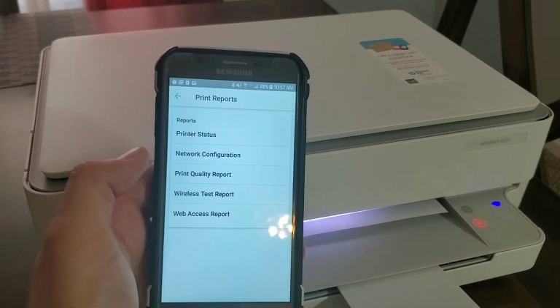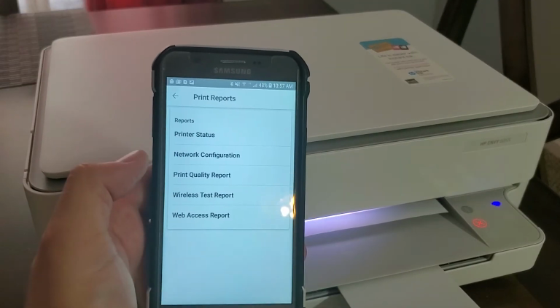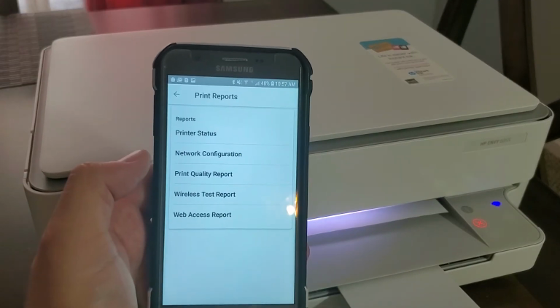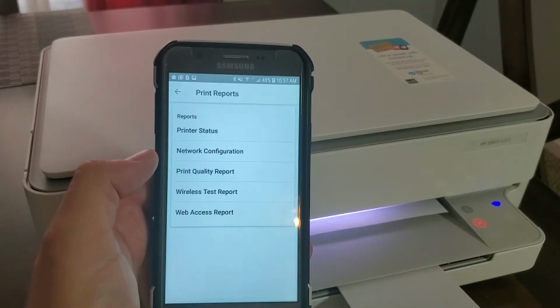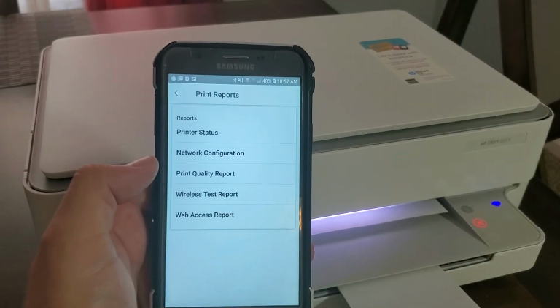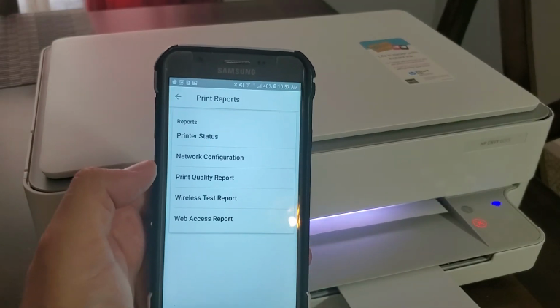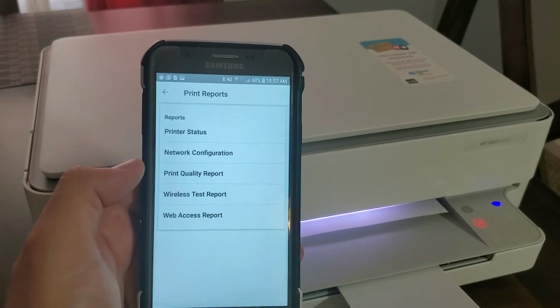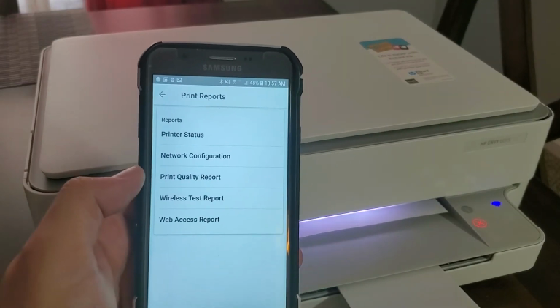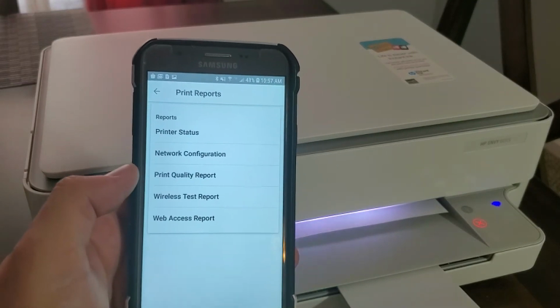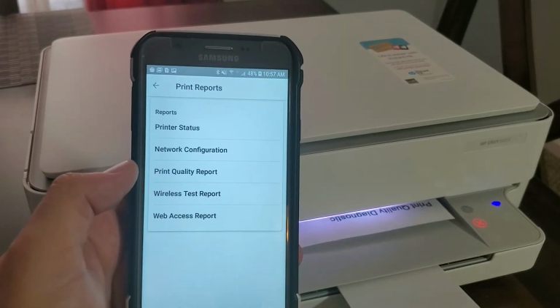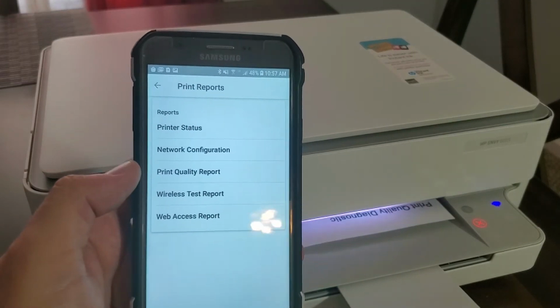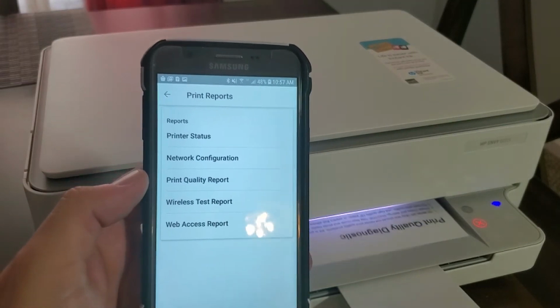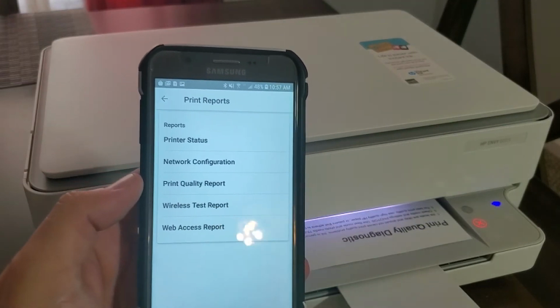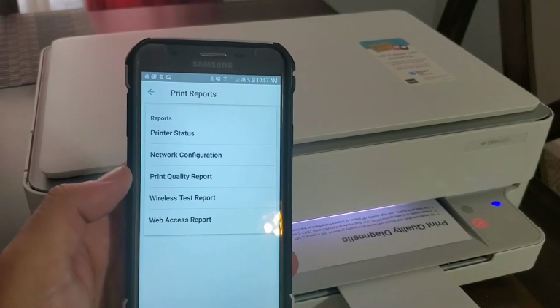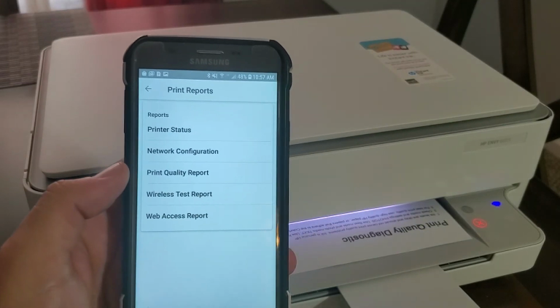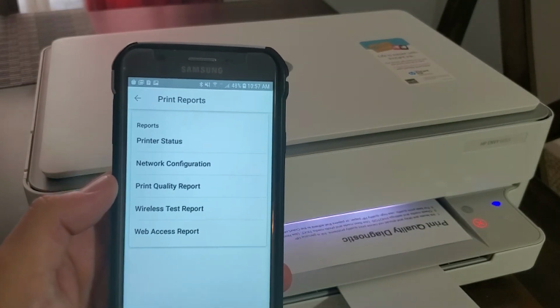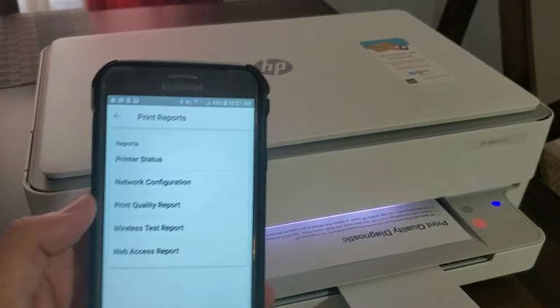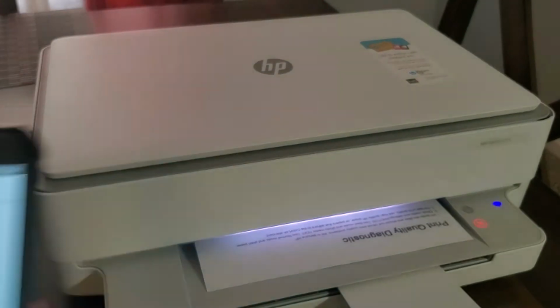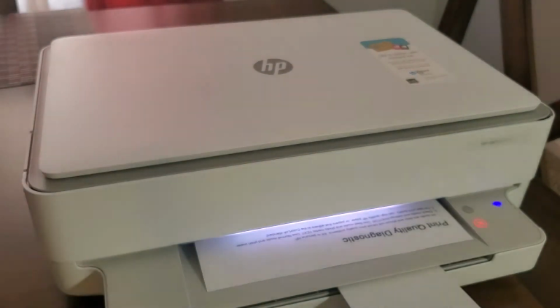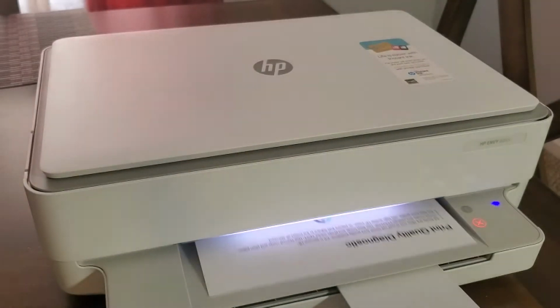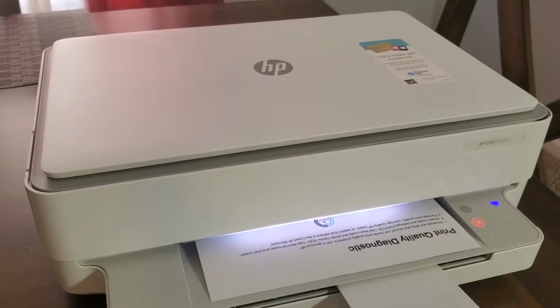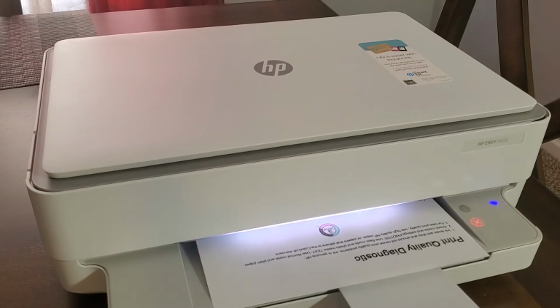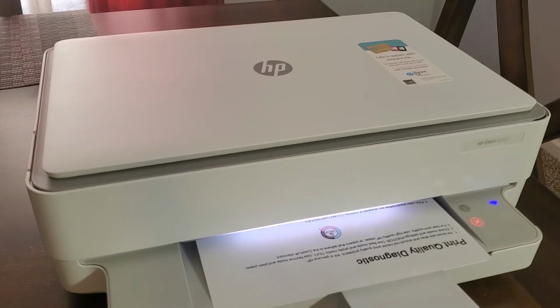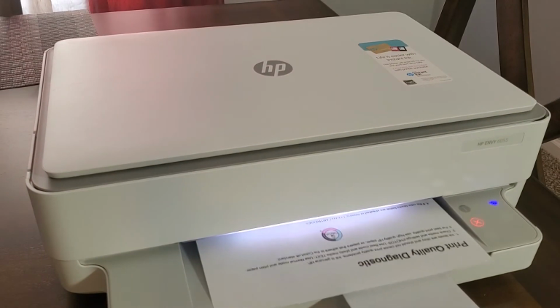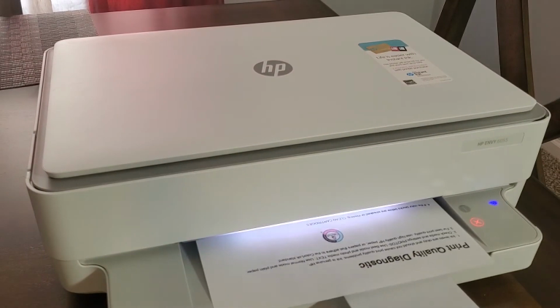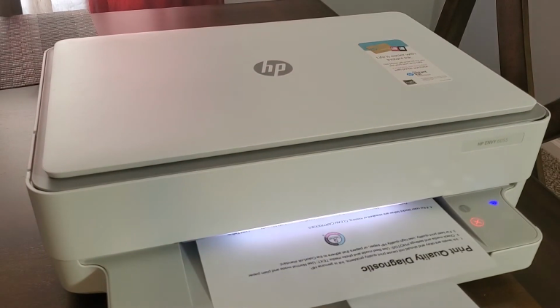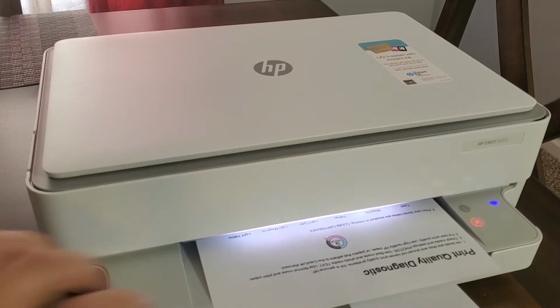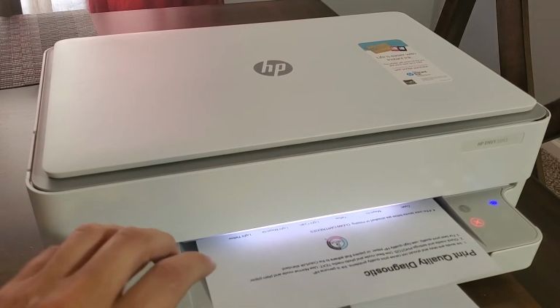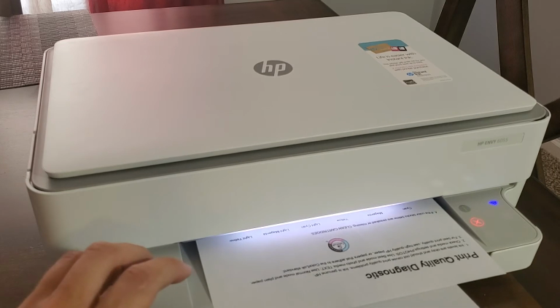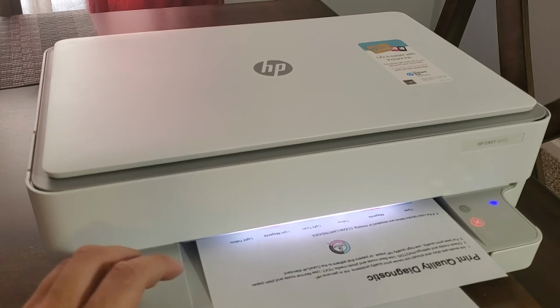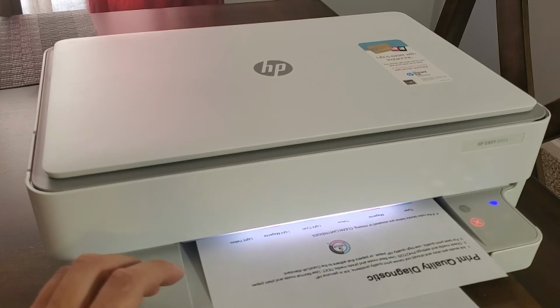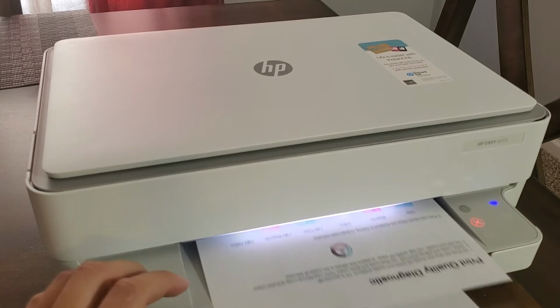You can also do the wireless test report and network configuration, but obviously everything is working good for me, so I'm not going to waste ink and paper on that.